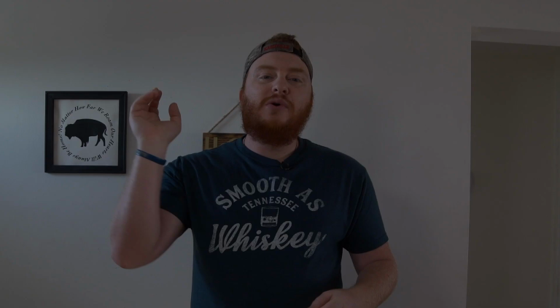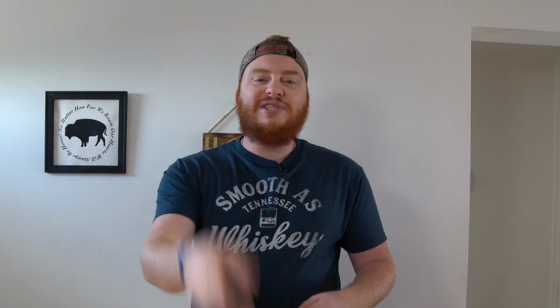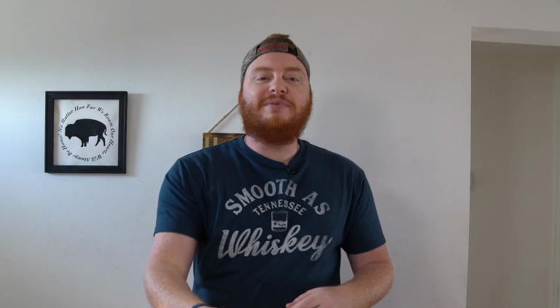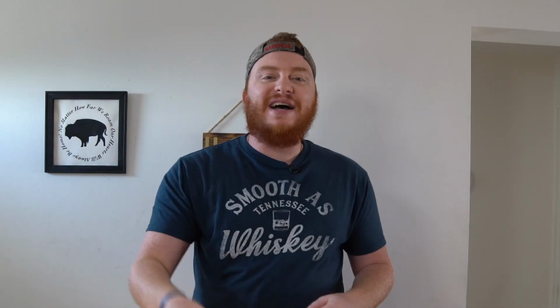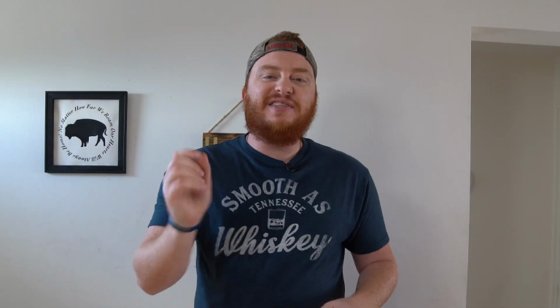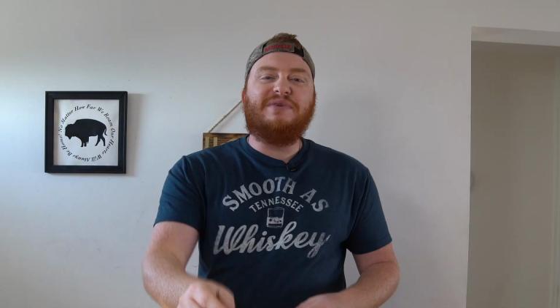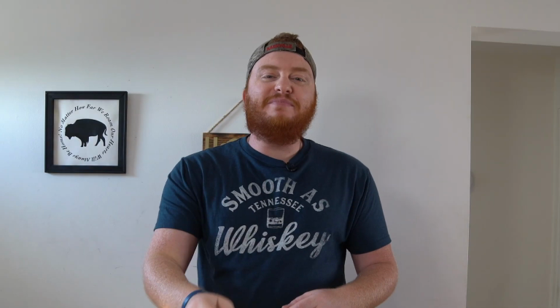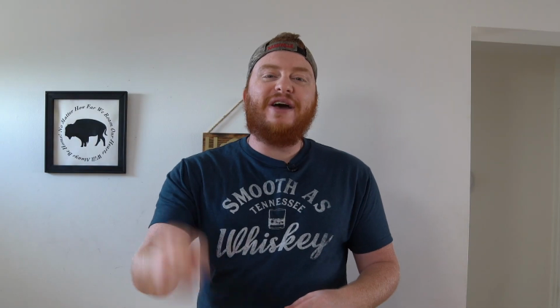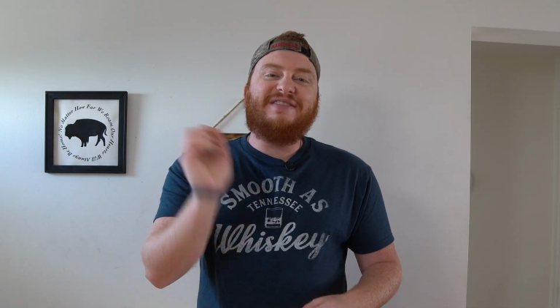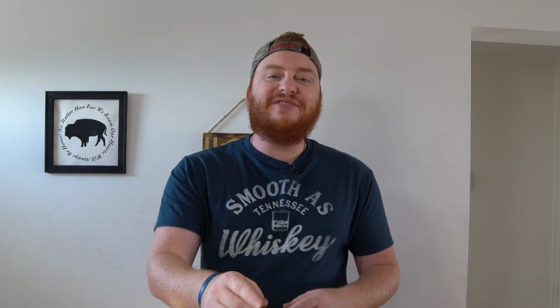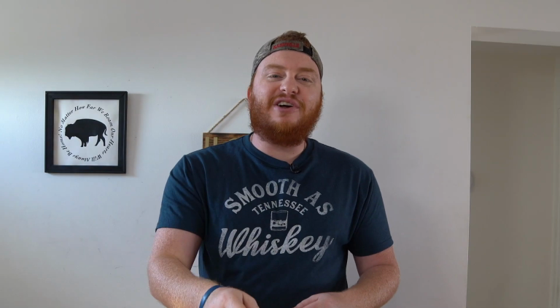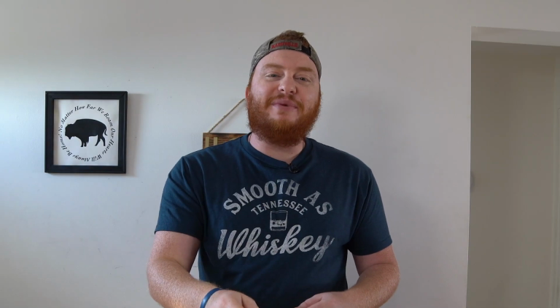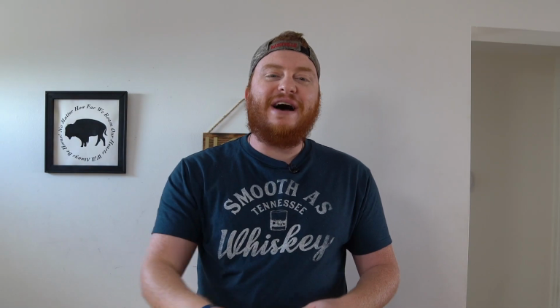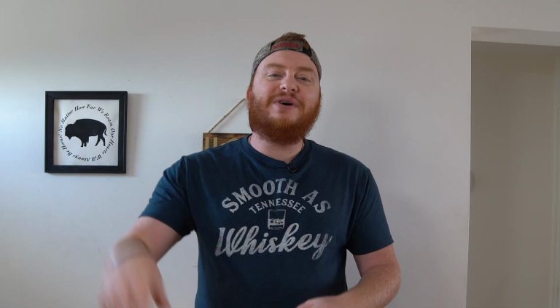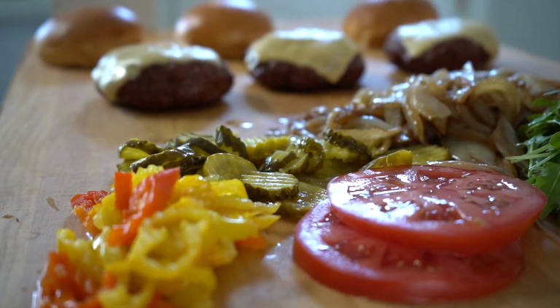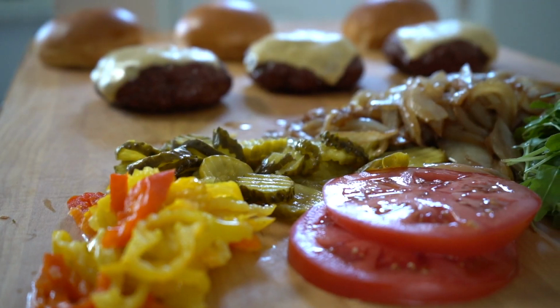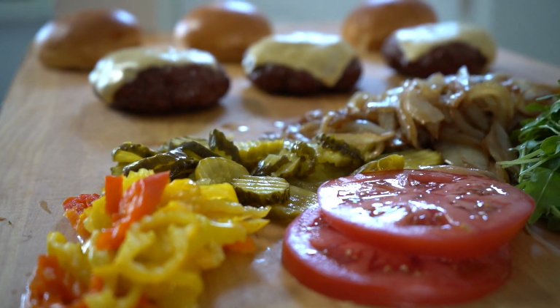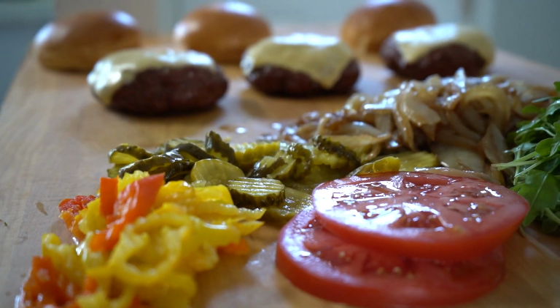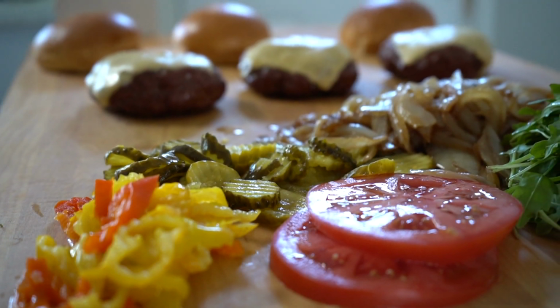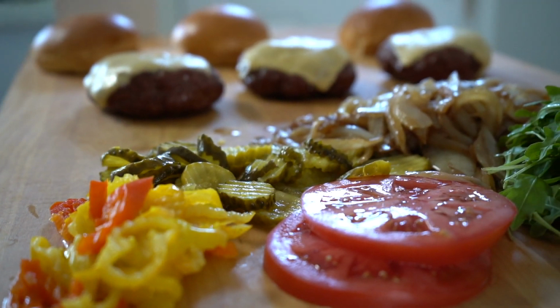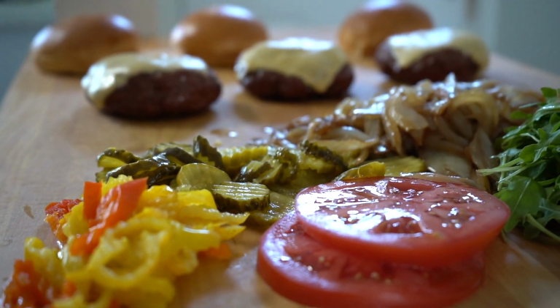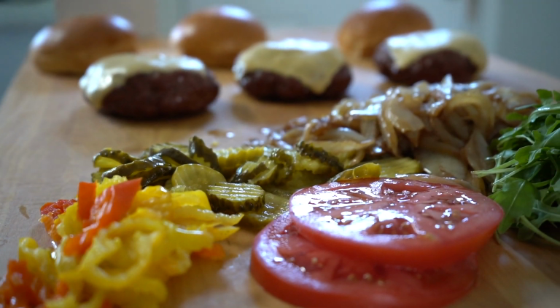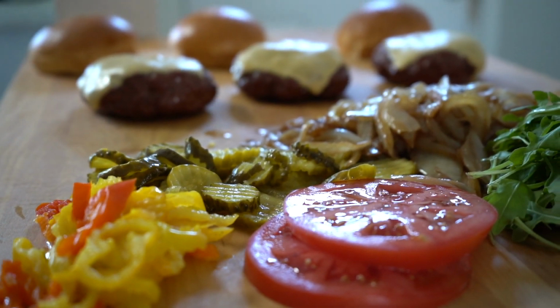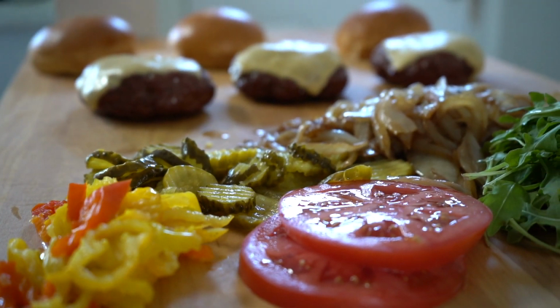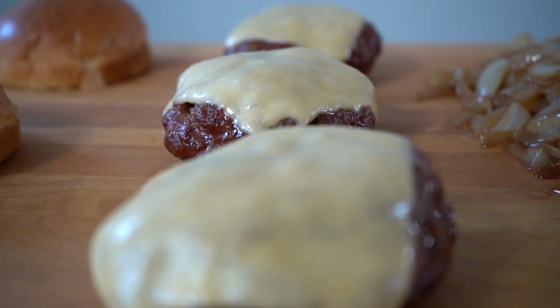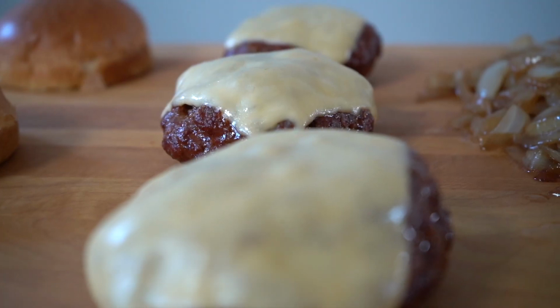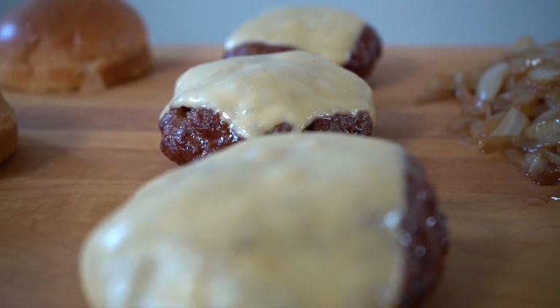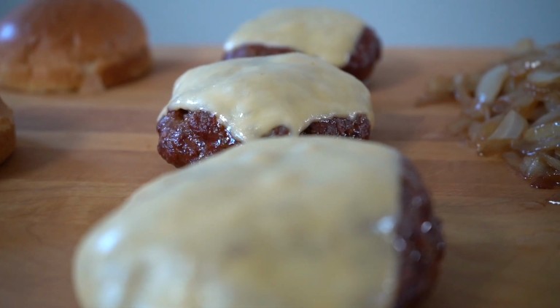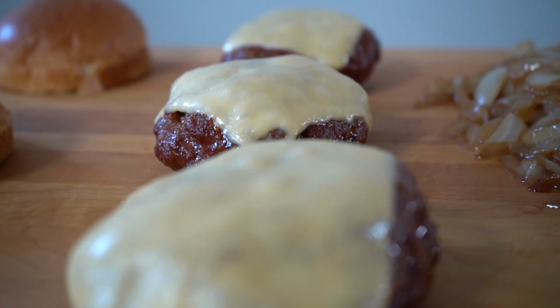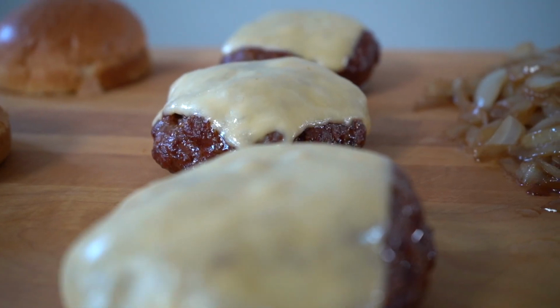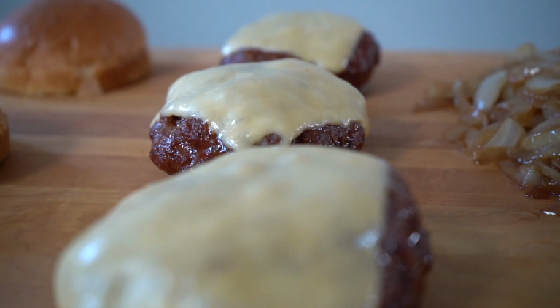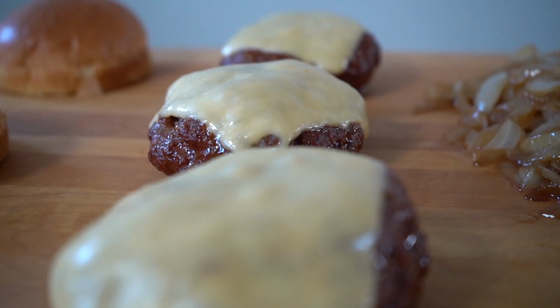What's up, guys? It's Meaty Mike. Thanks for coming out. Today, we are smoking up some antelope chorizo burgers.